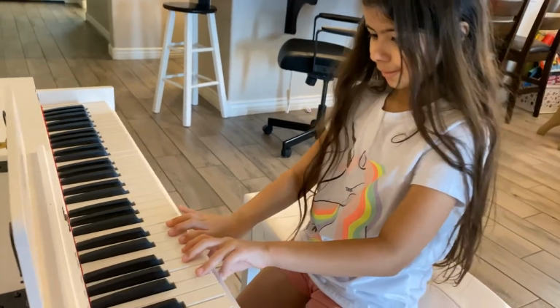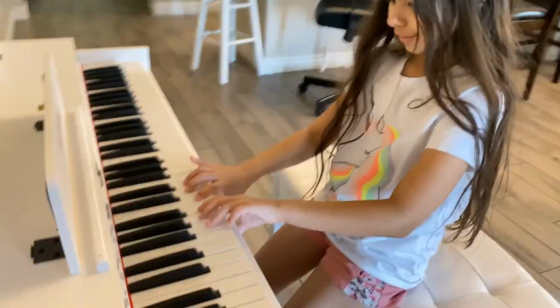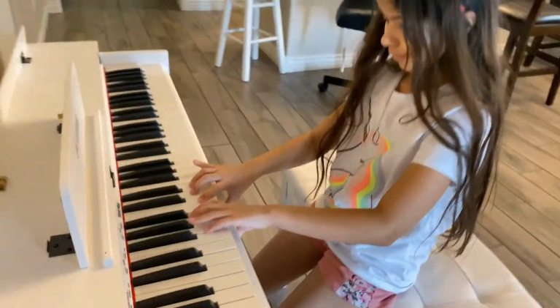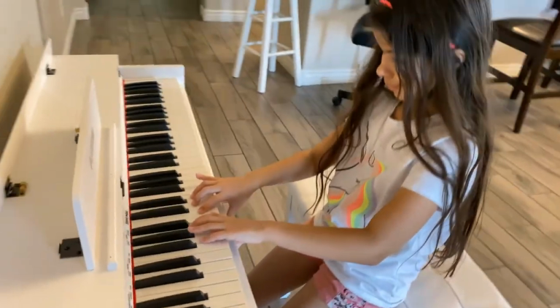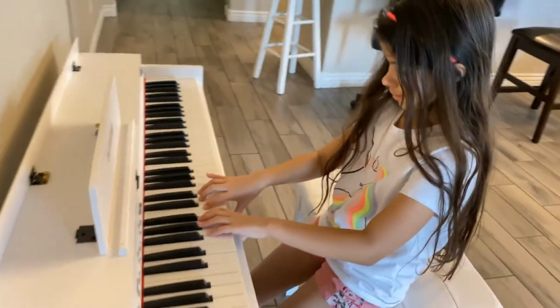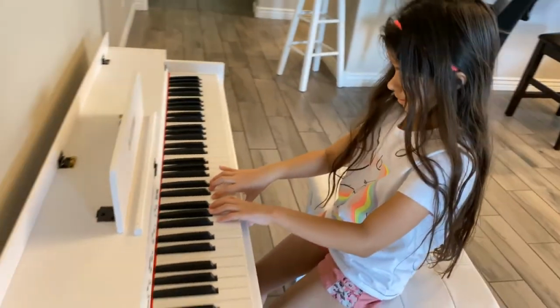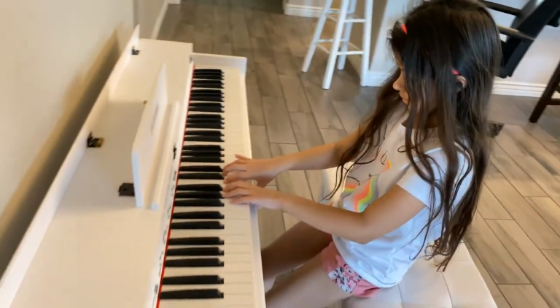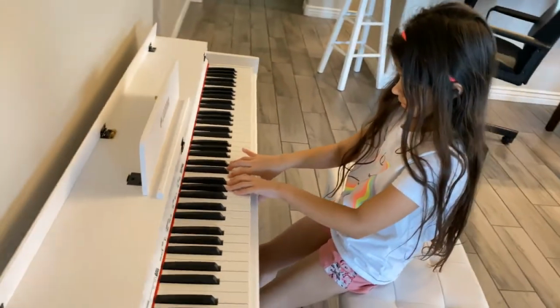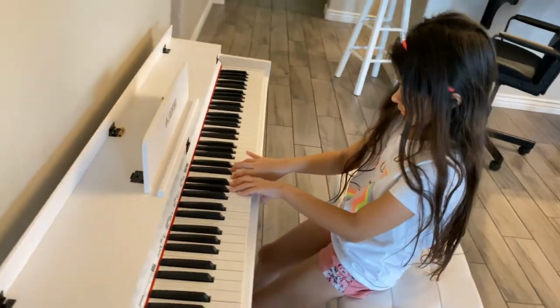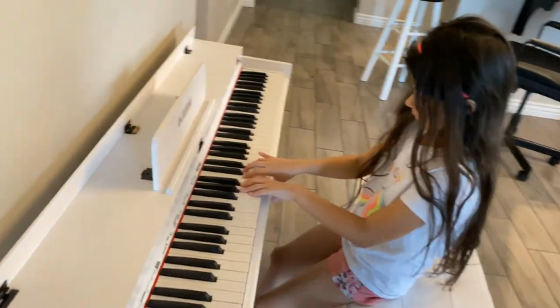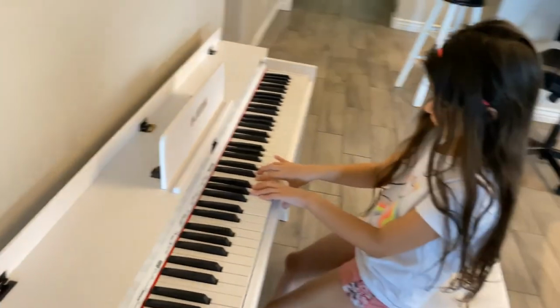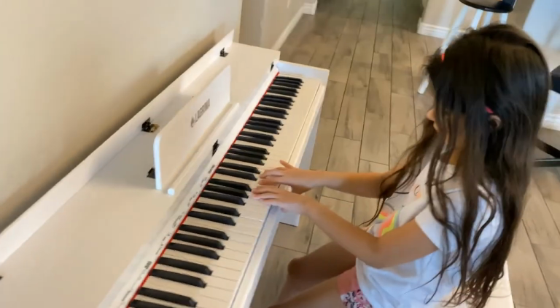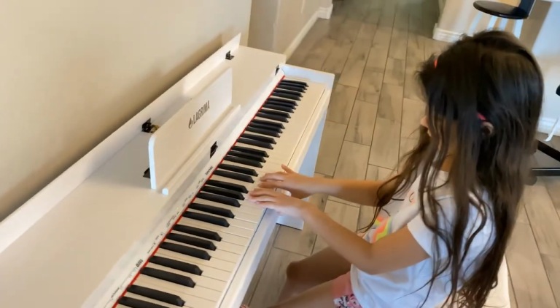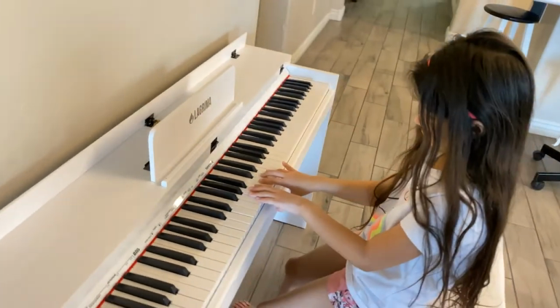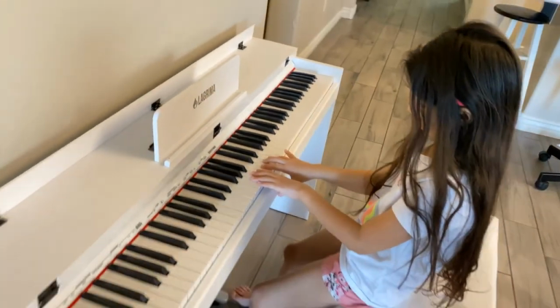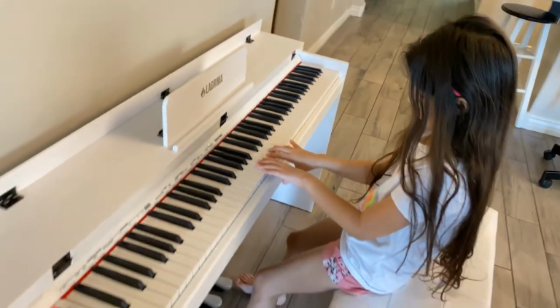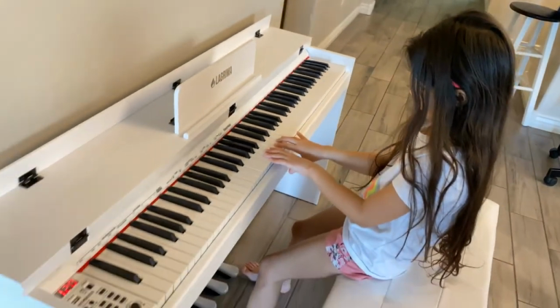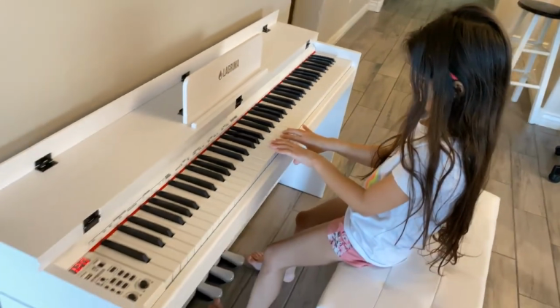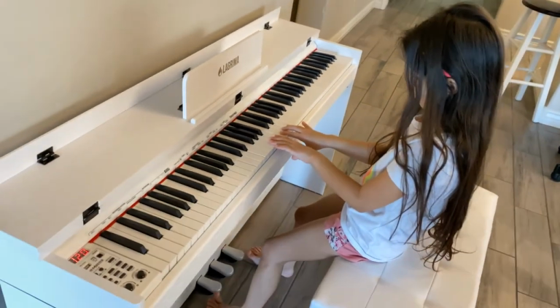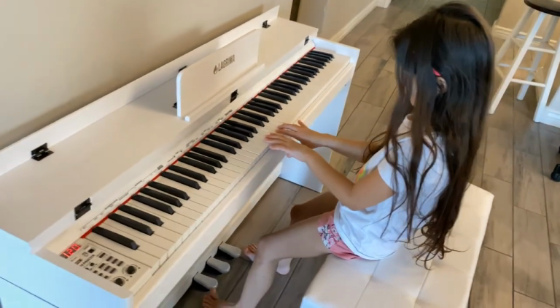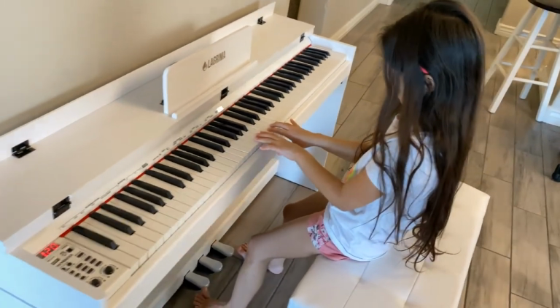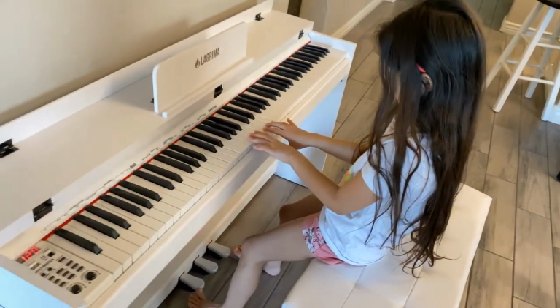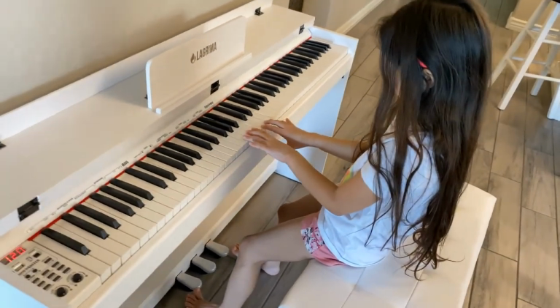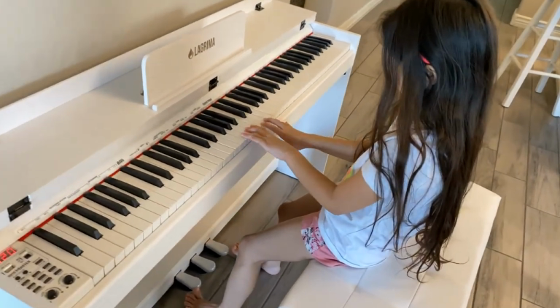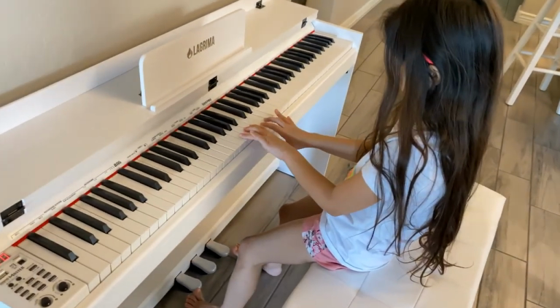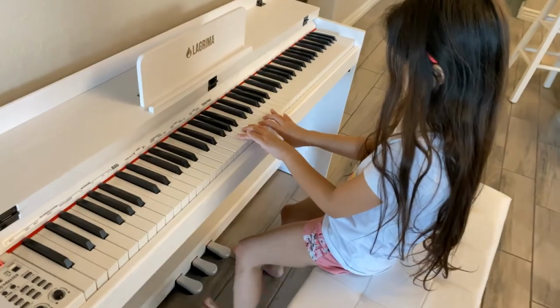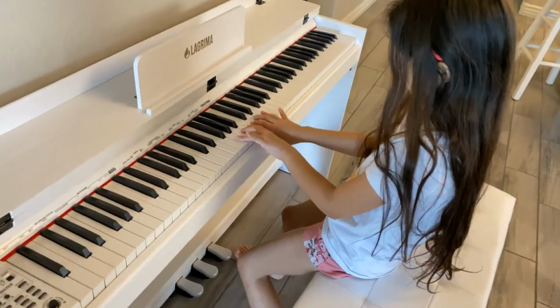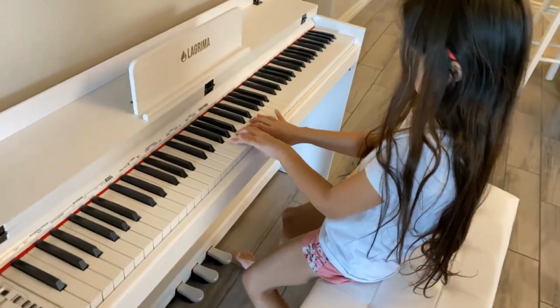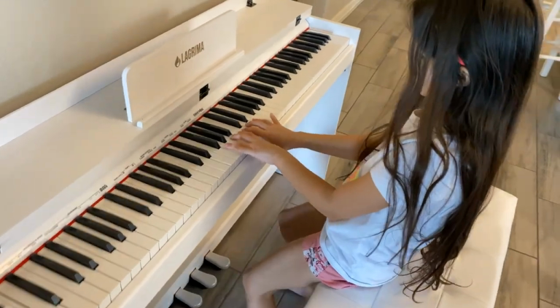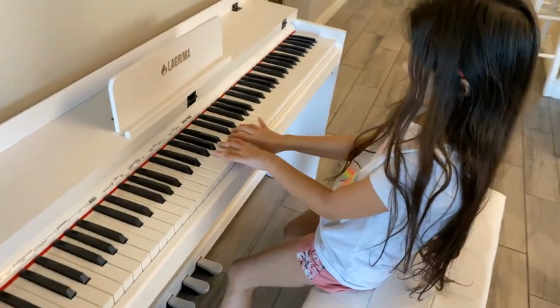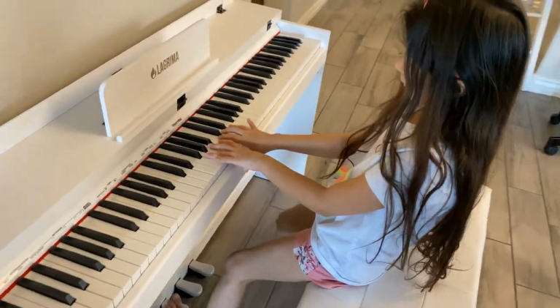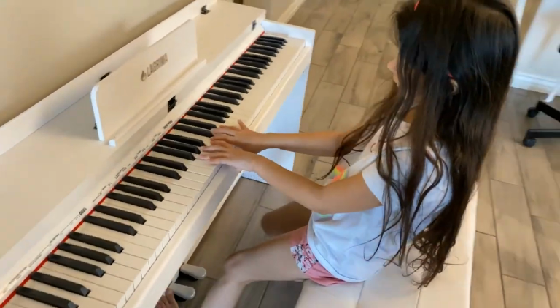Good job, mama! Twinkle Twinkle — is that your first song?